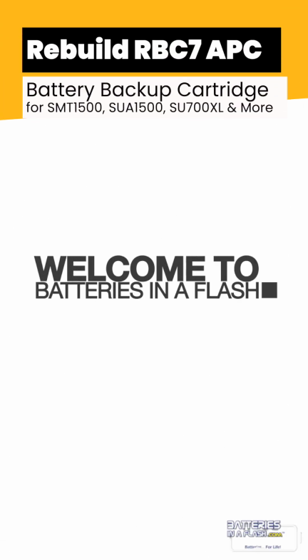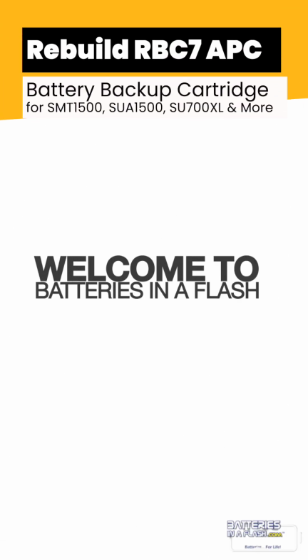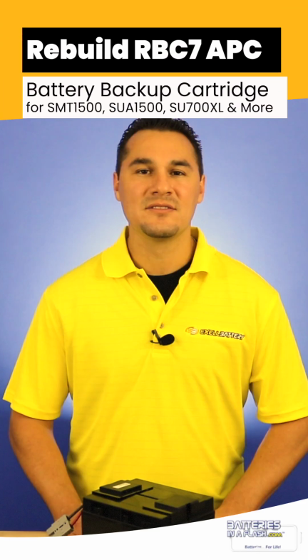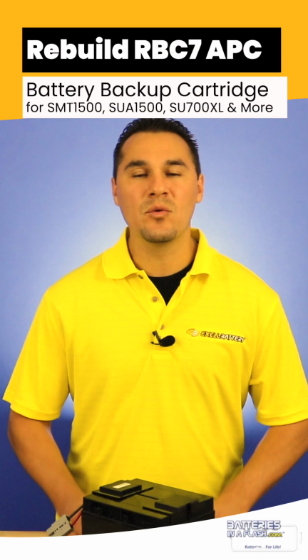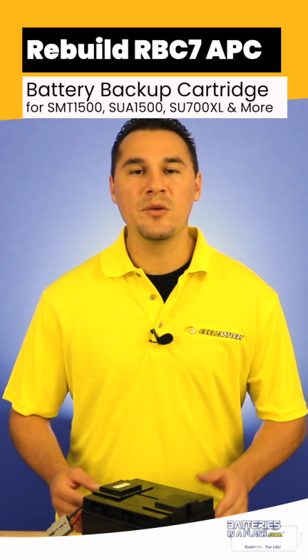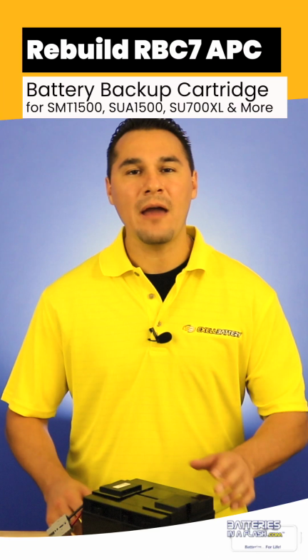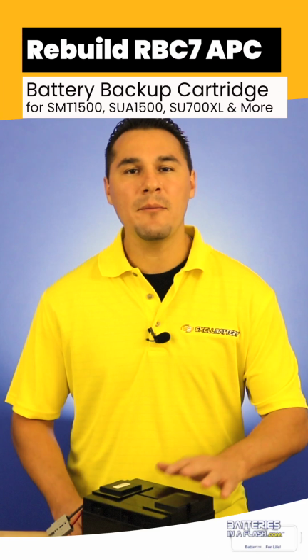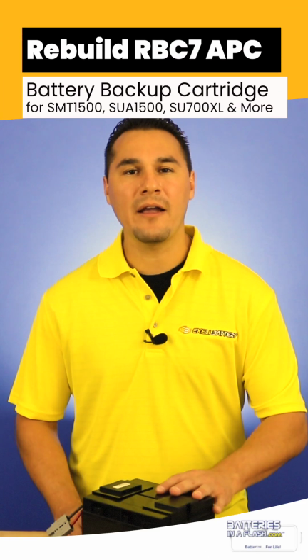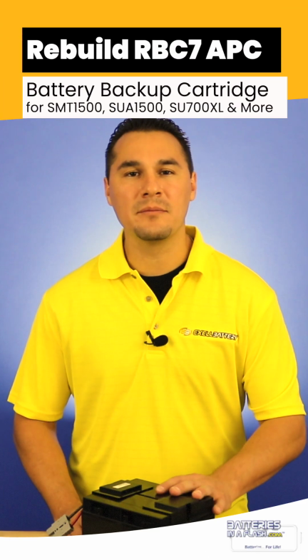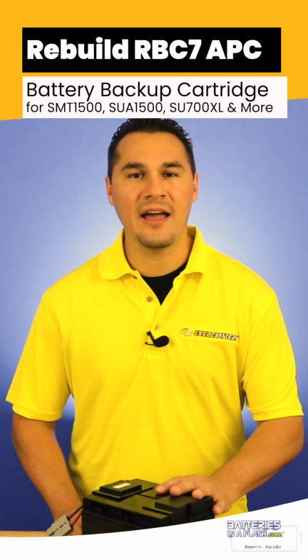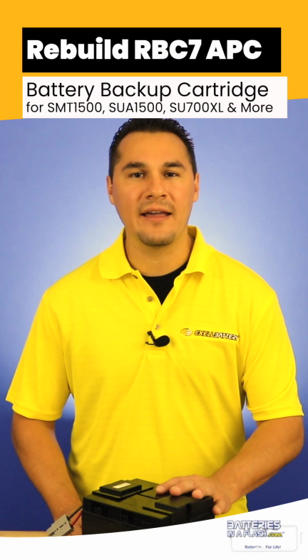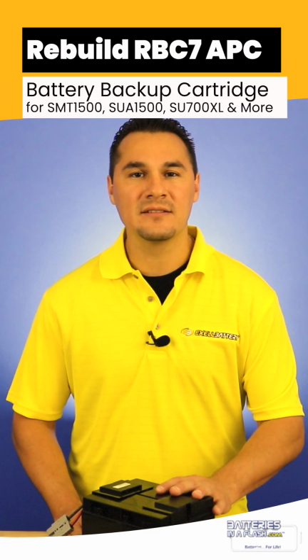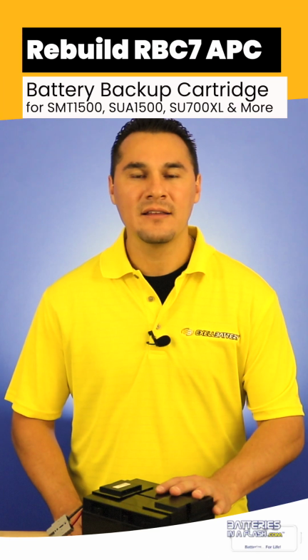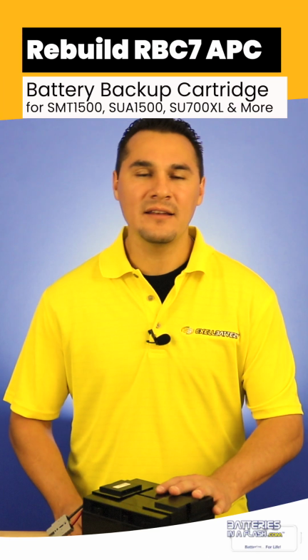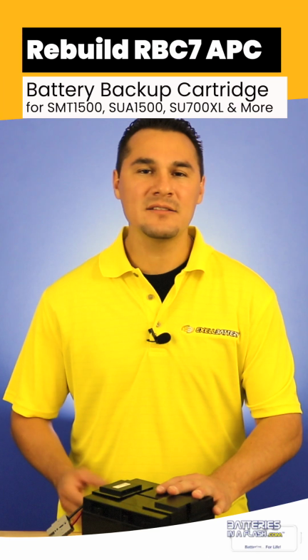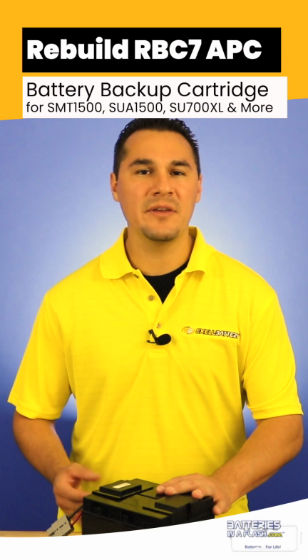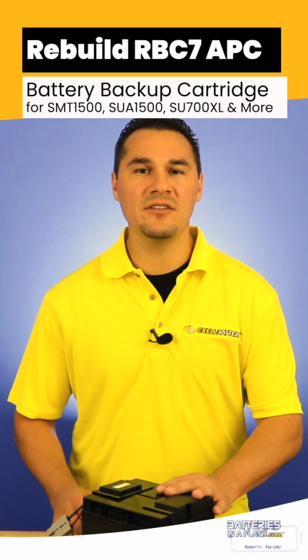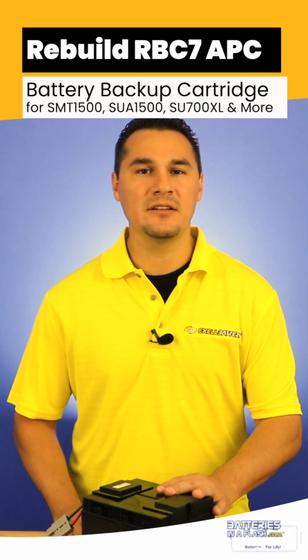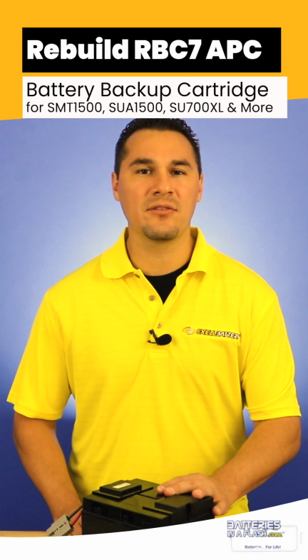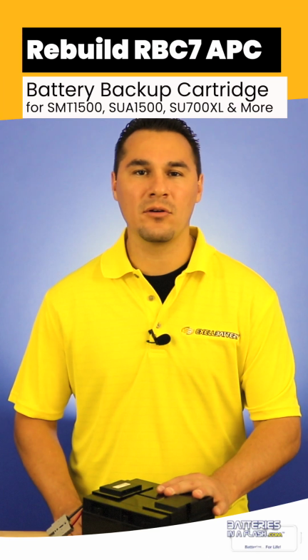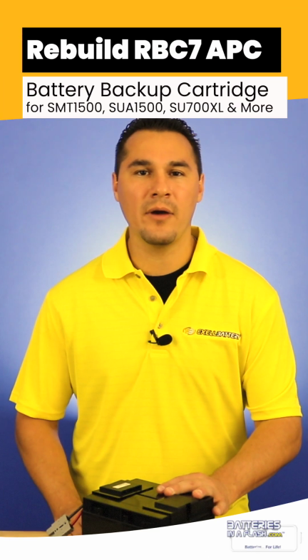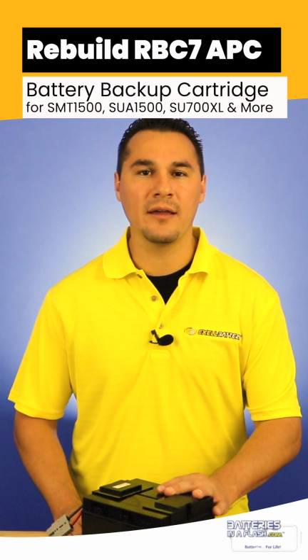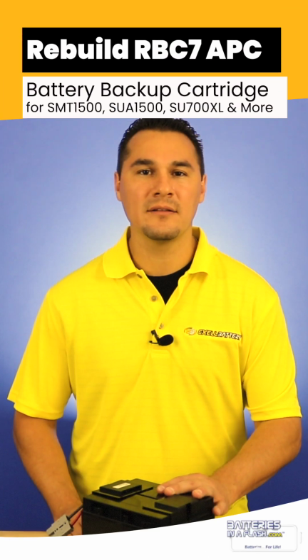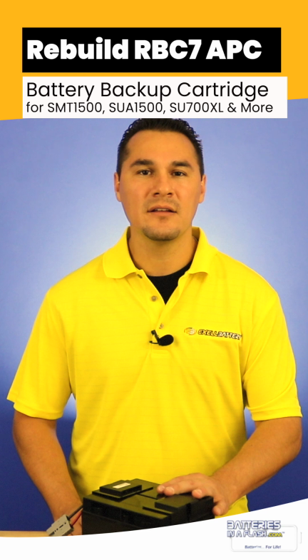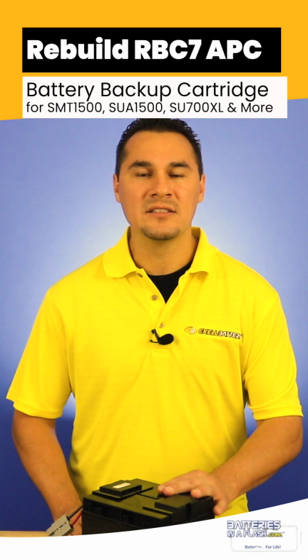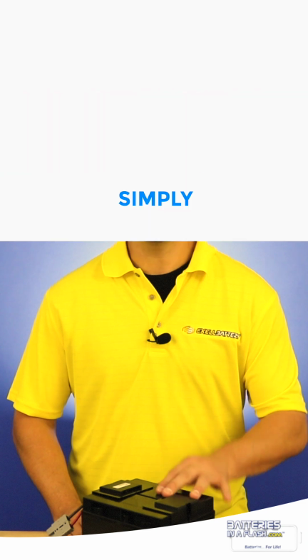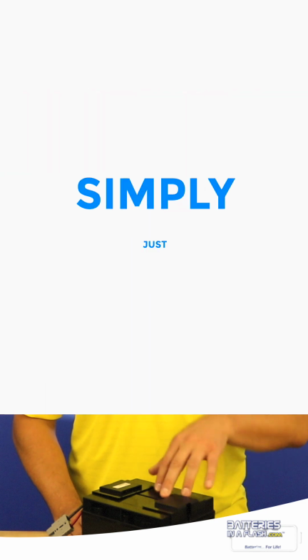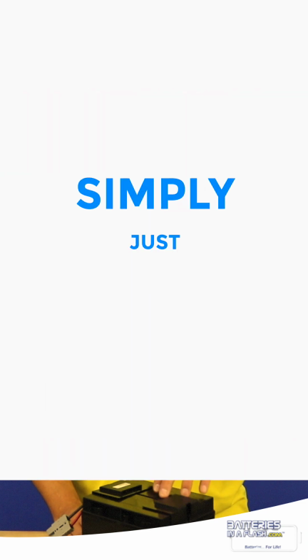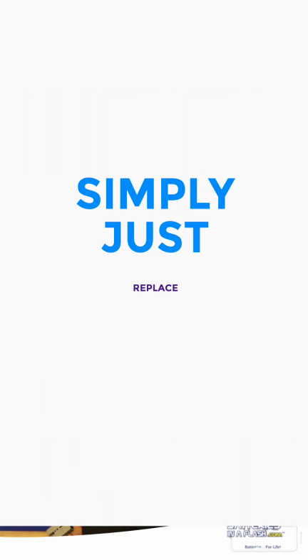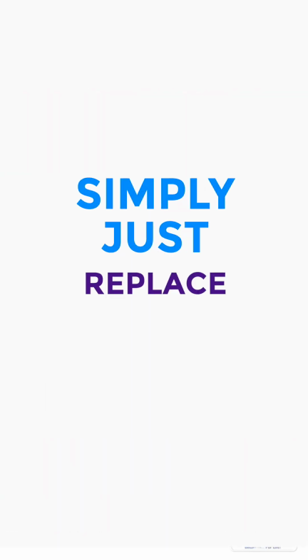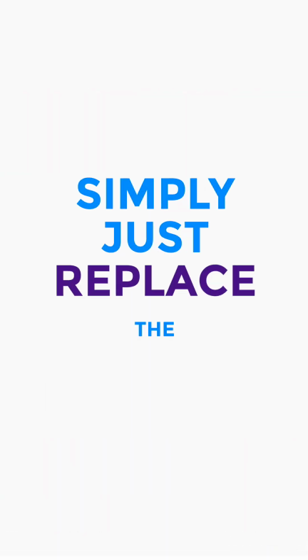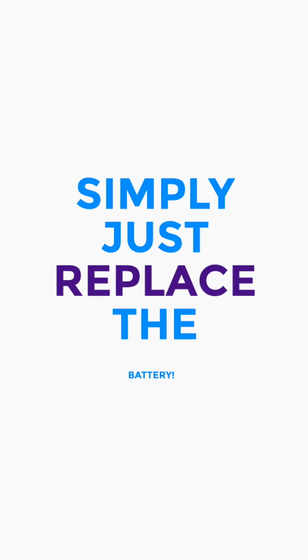When your battery backup dies, that doesn't mean you need to throw it away. Simply just replace the battery.